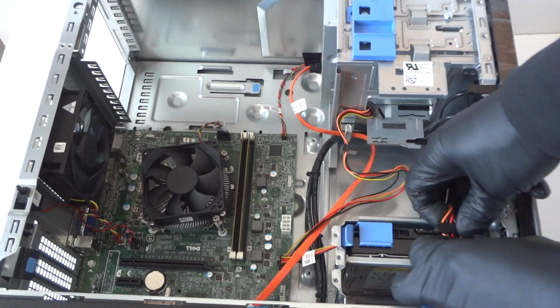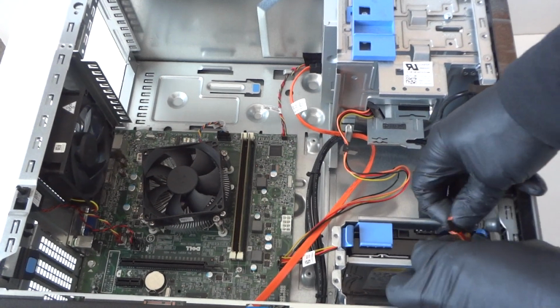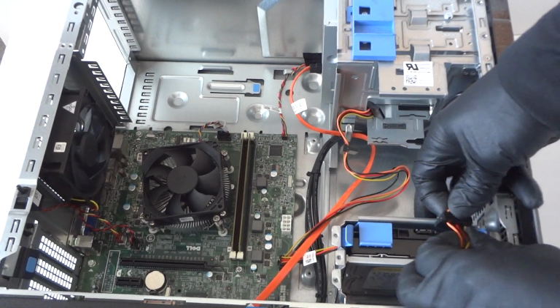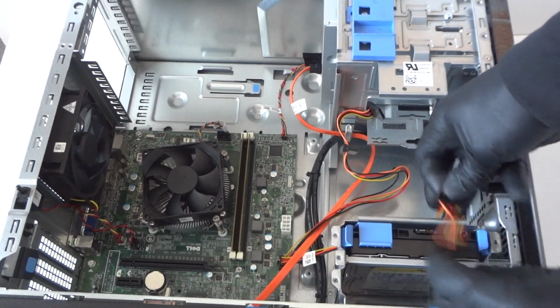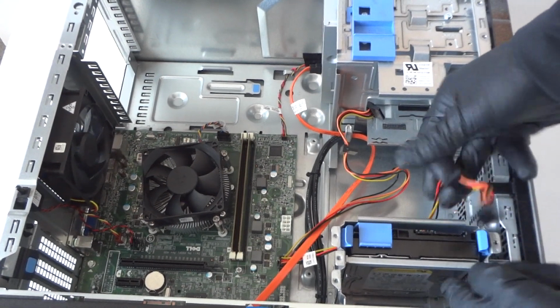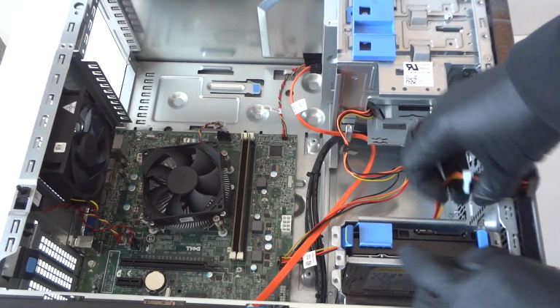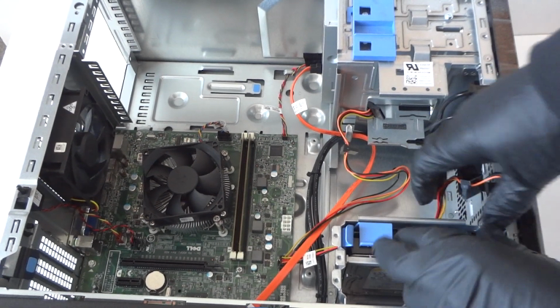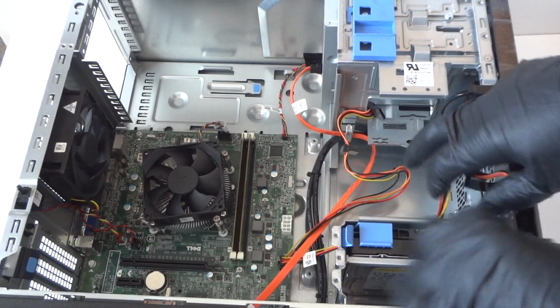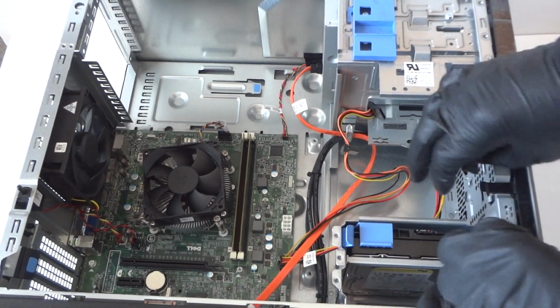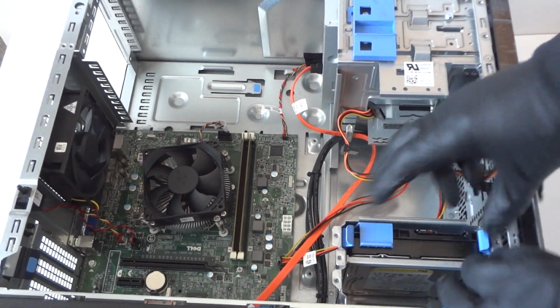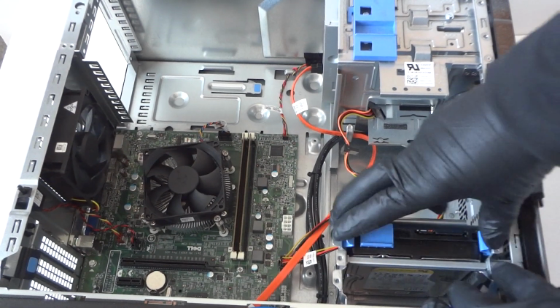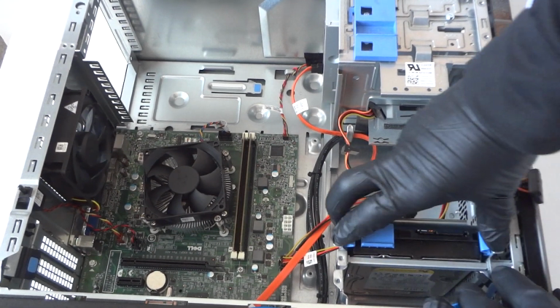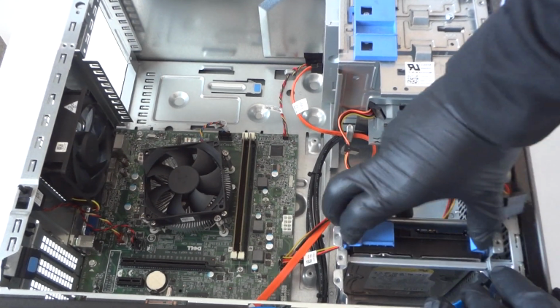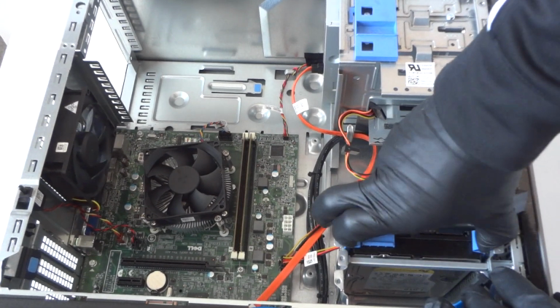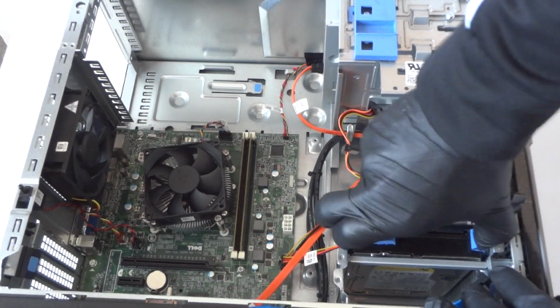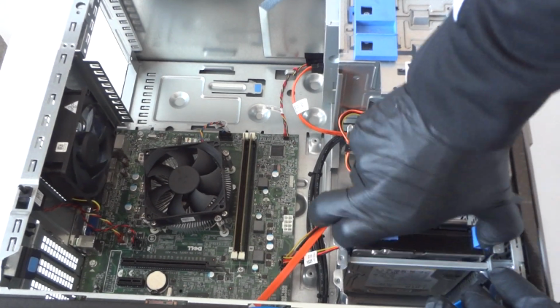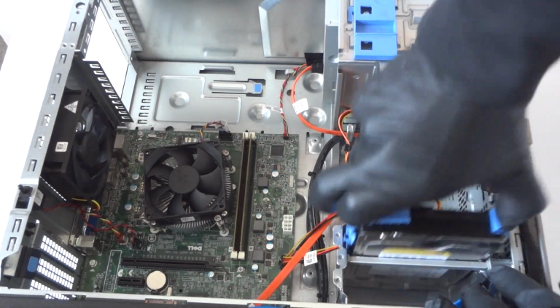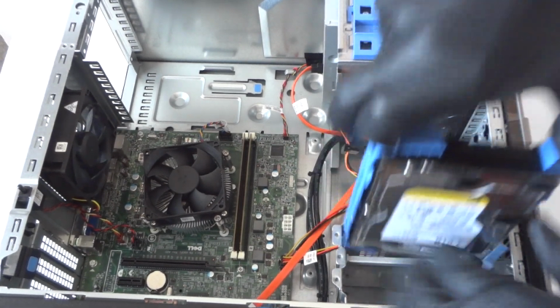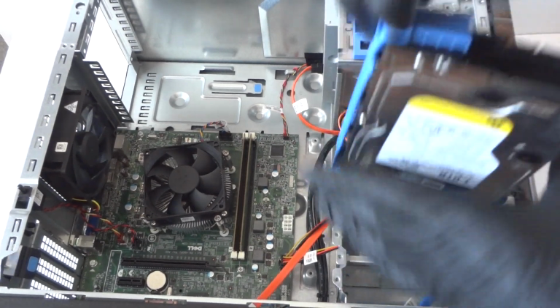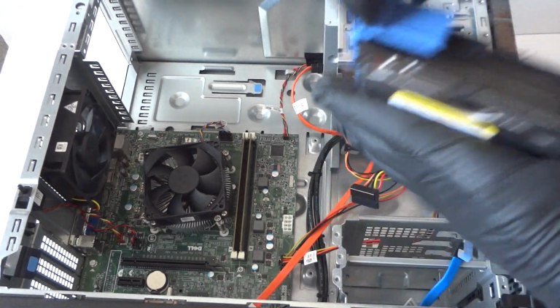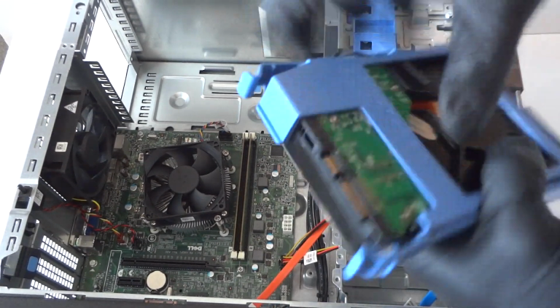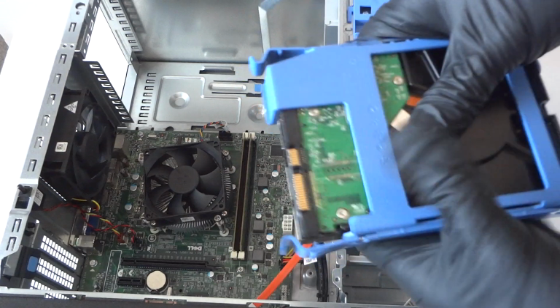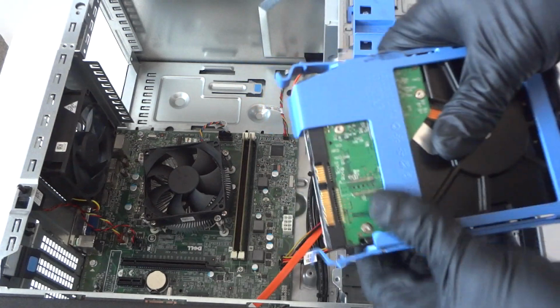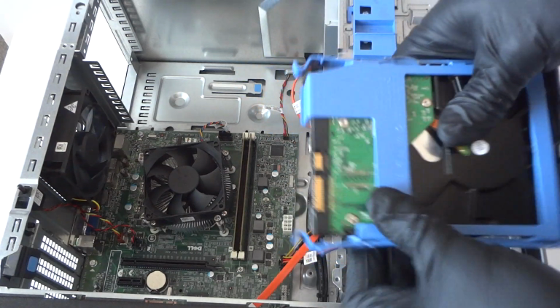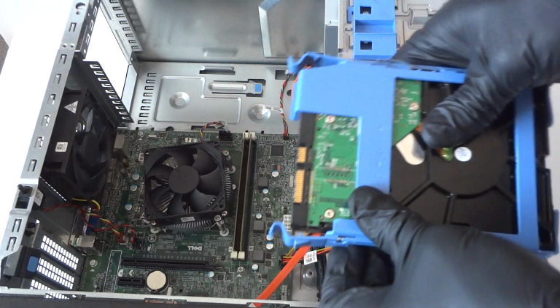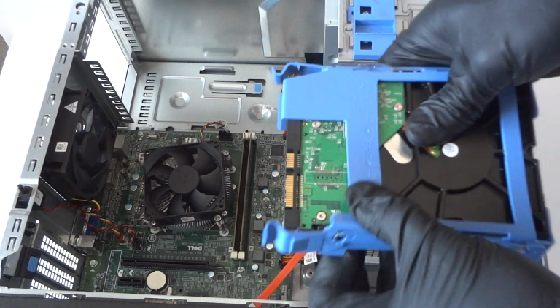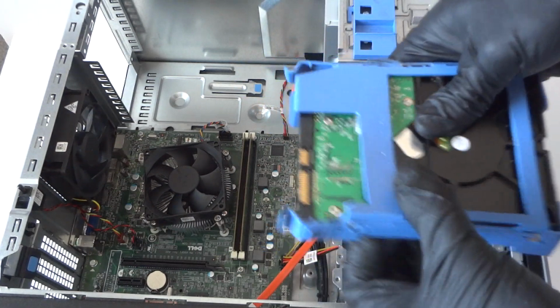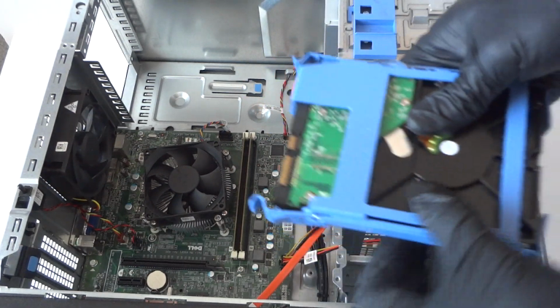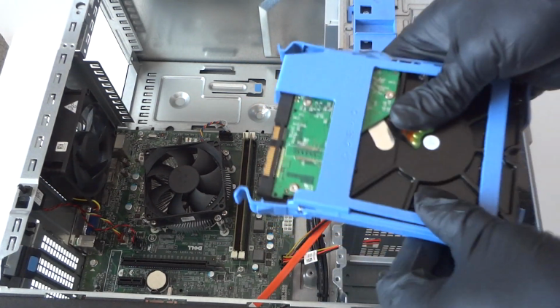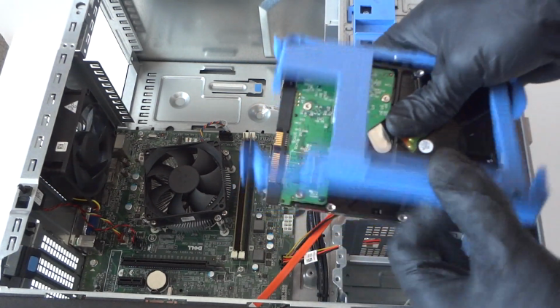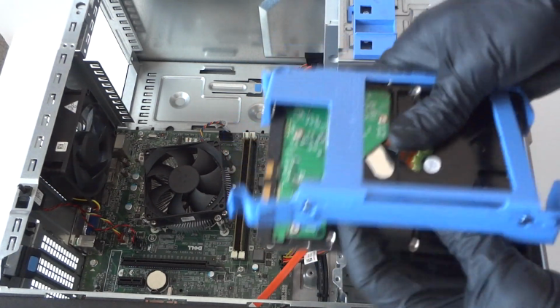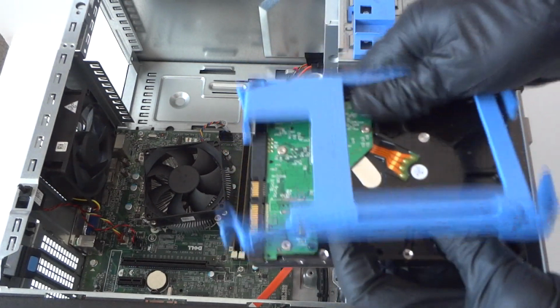Now we're gonna disconnect the hard drive at the same time as we upgrade to a solid state drive. Just disconnect that and remove the hard drive caddy from the hard drive.